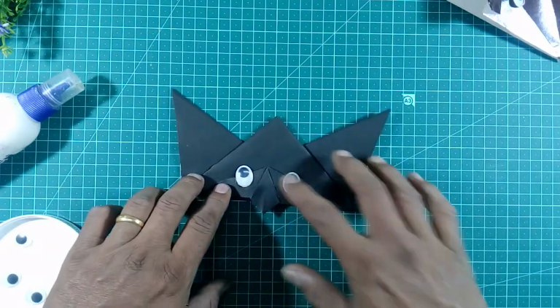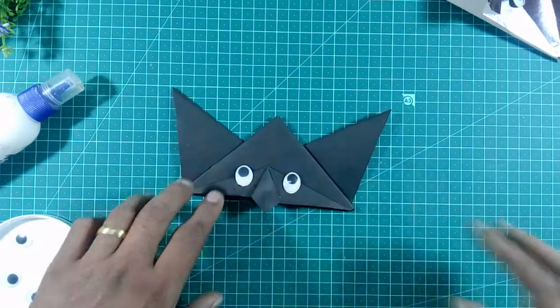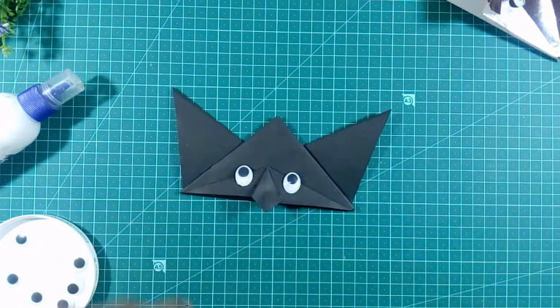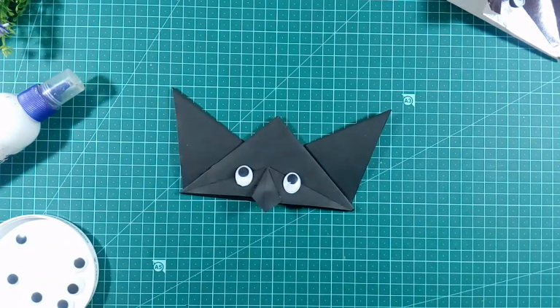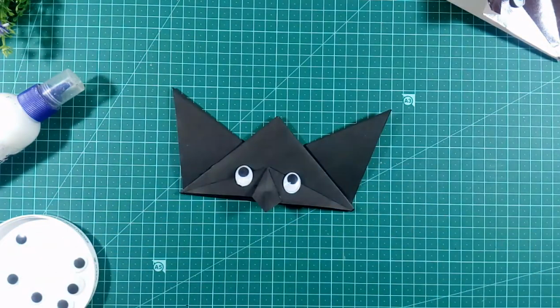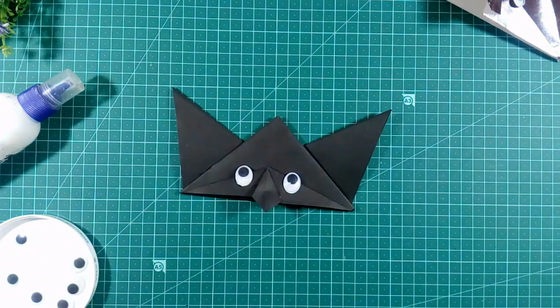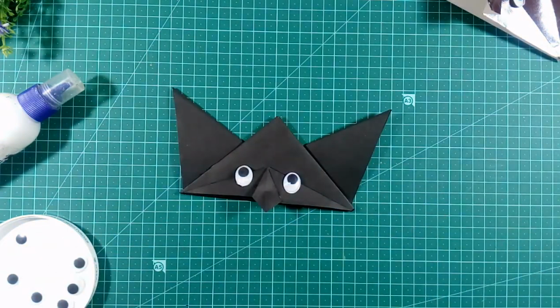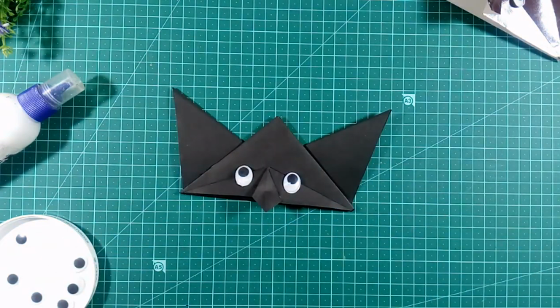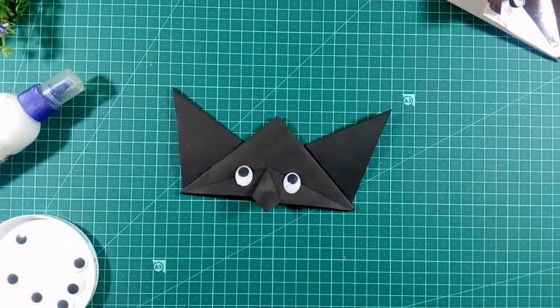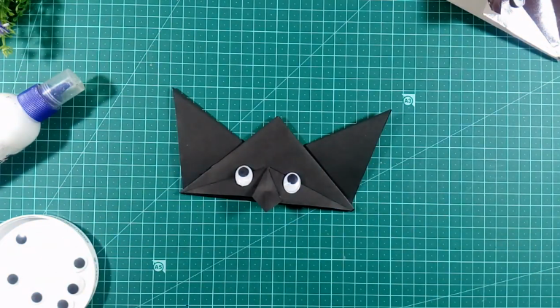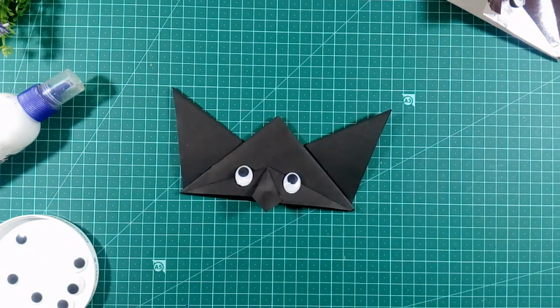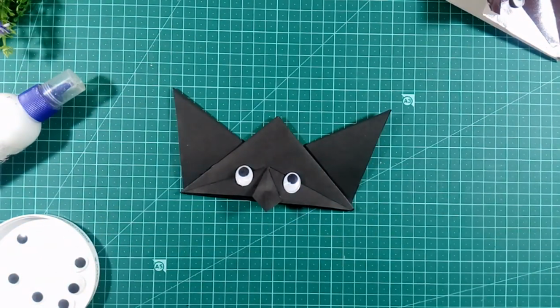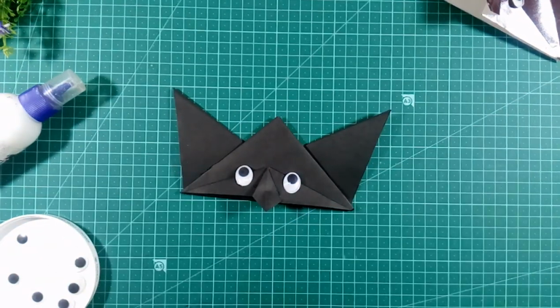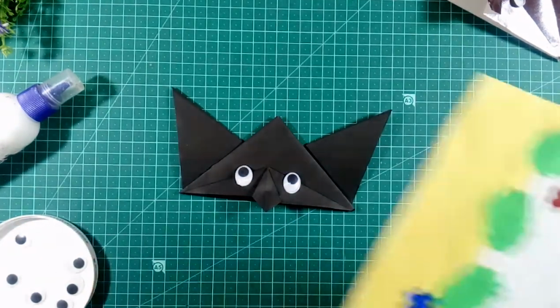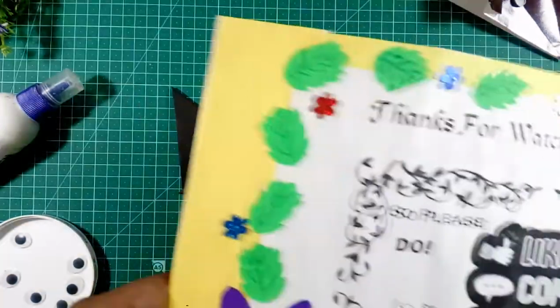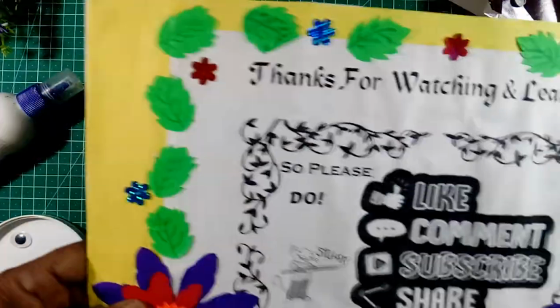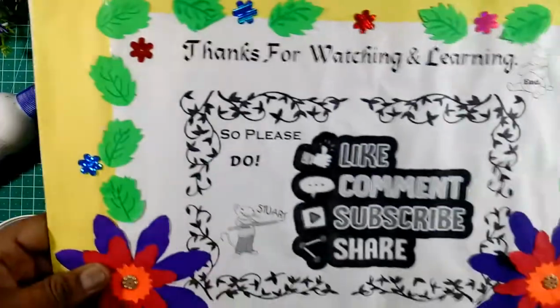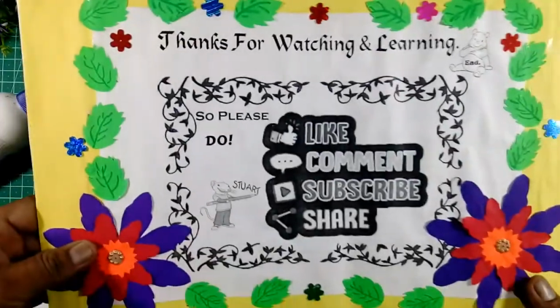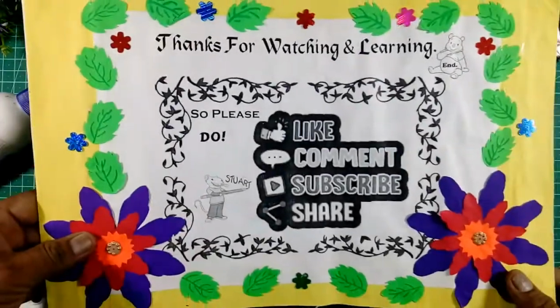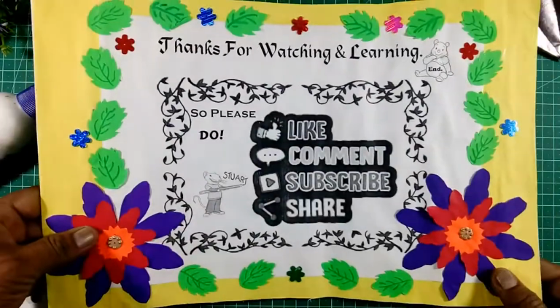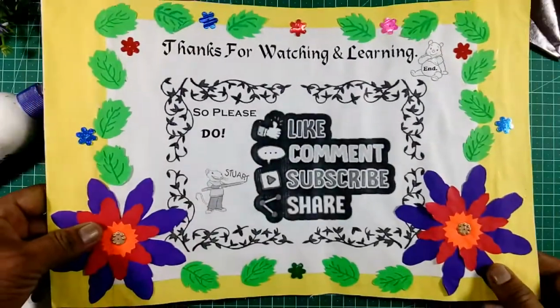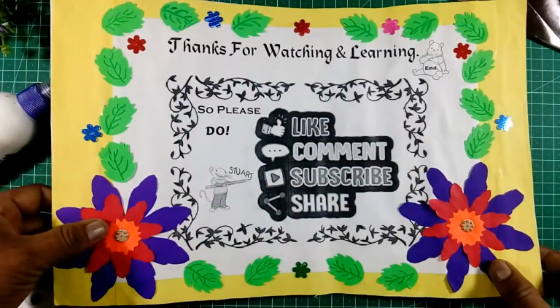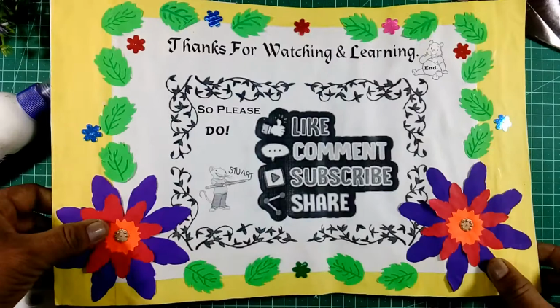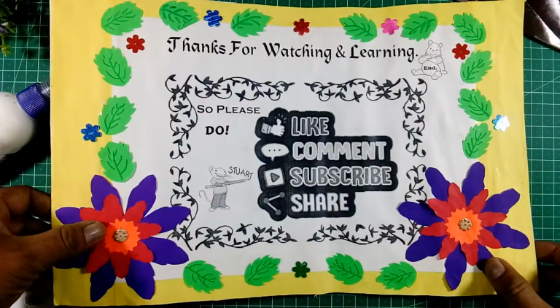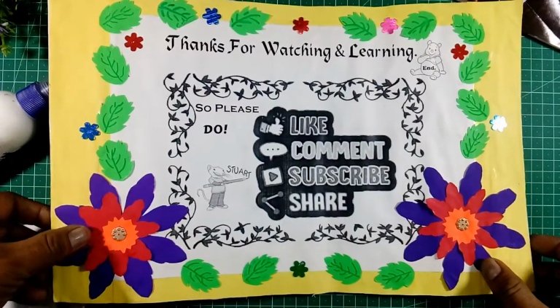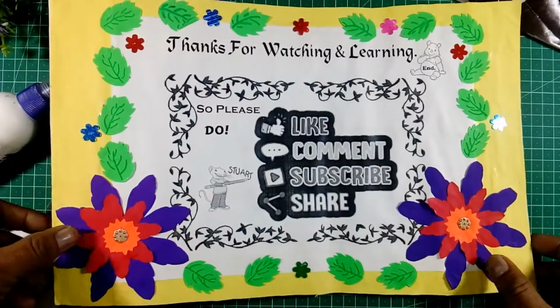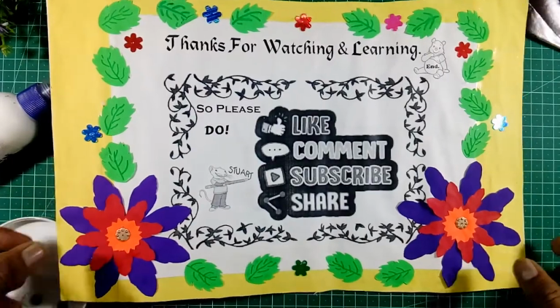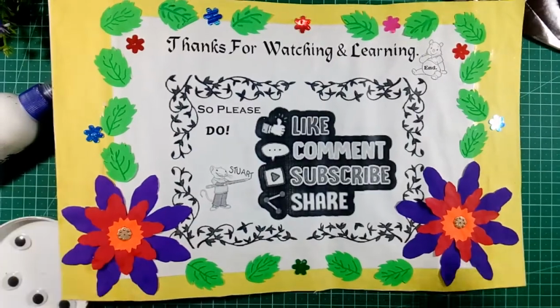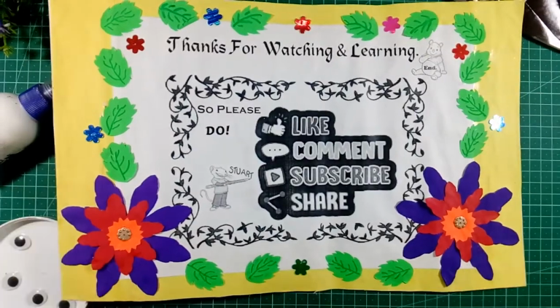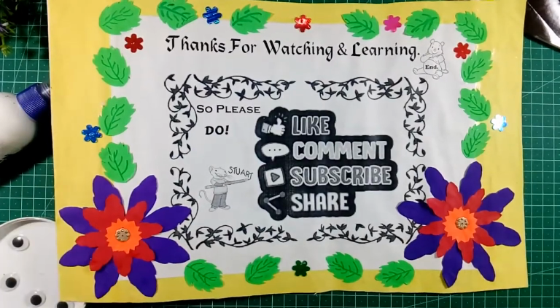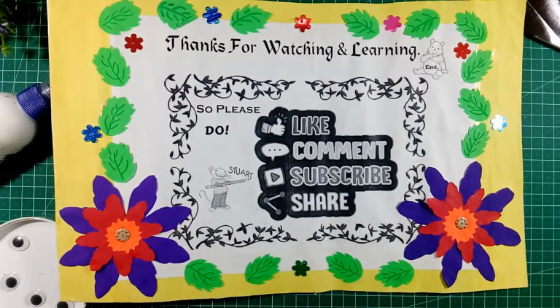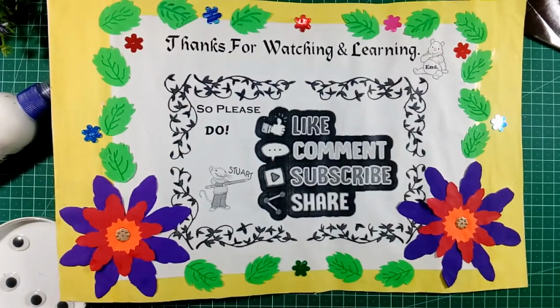Register, thanks for watching! So please like, comment, and share.